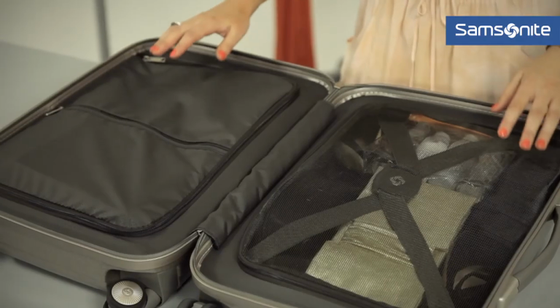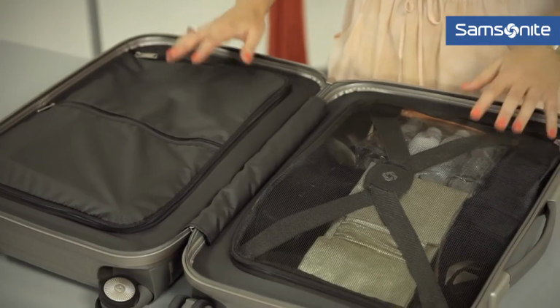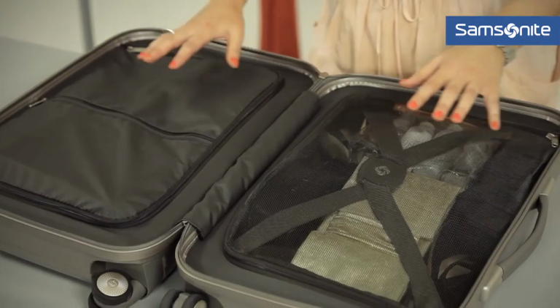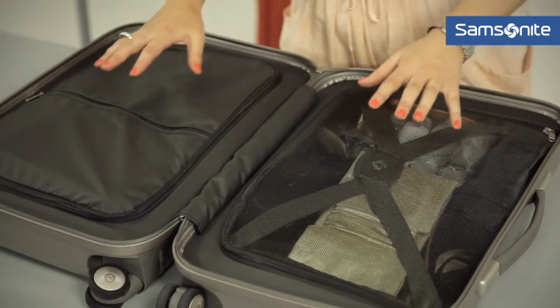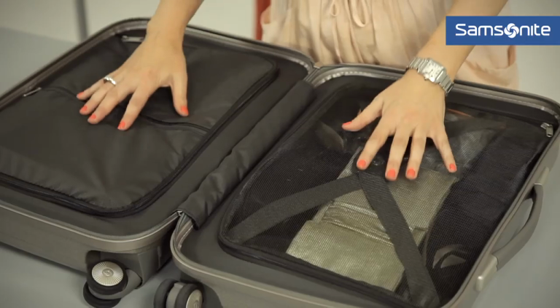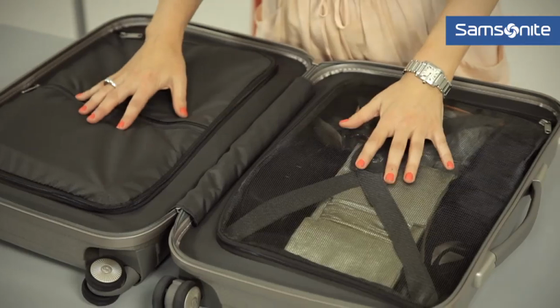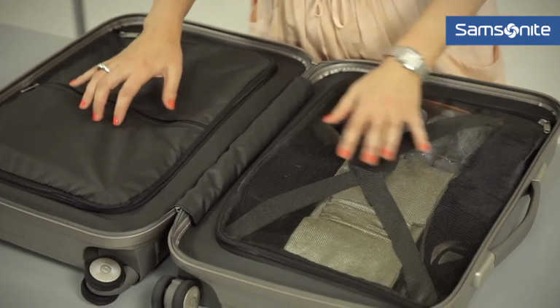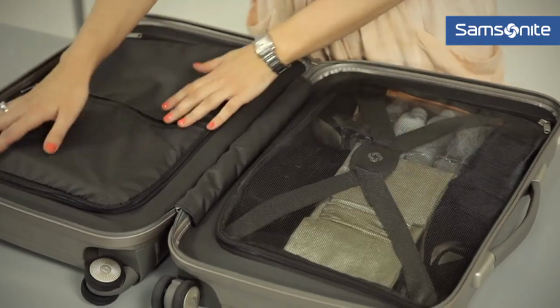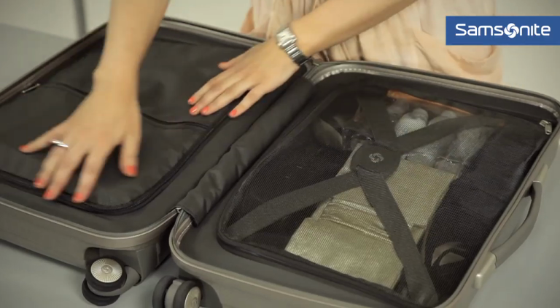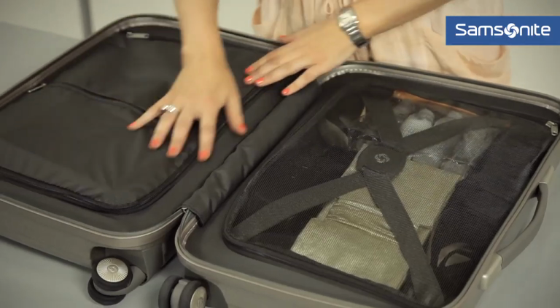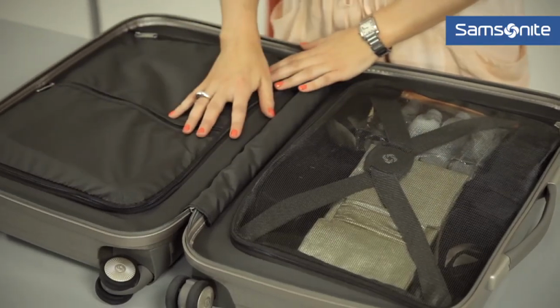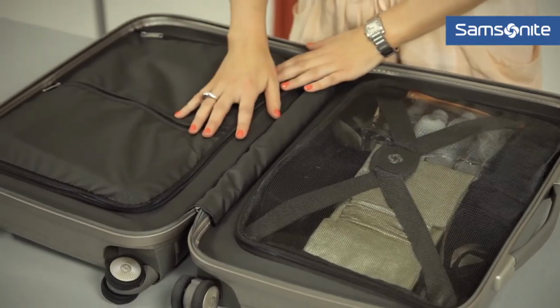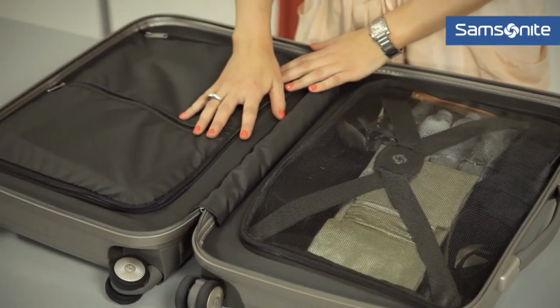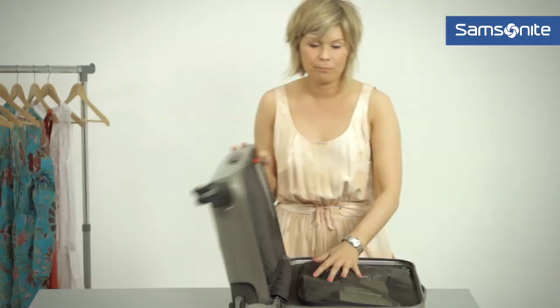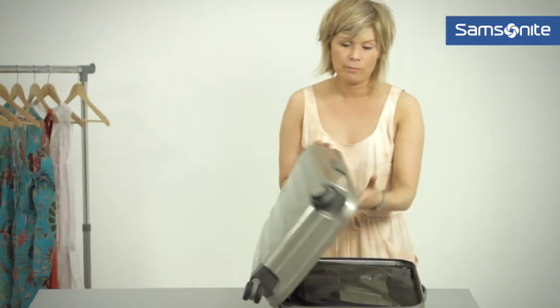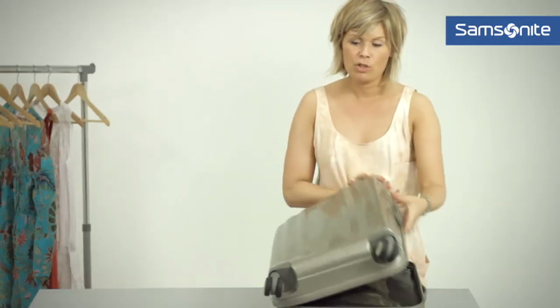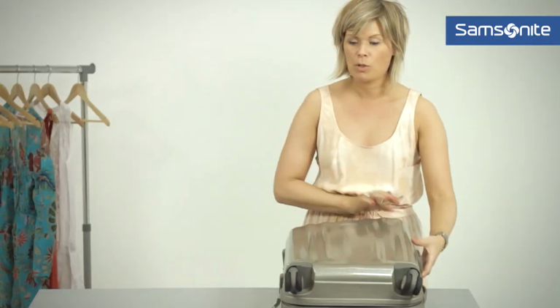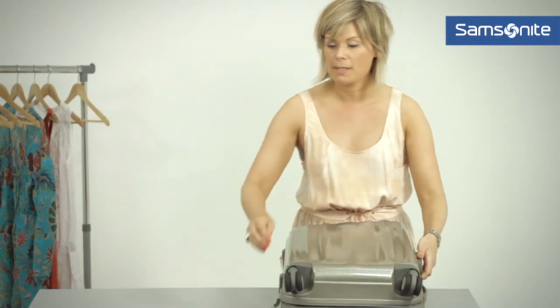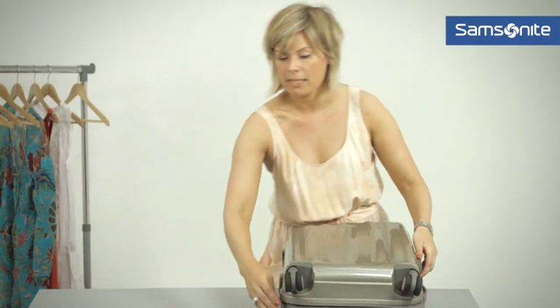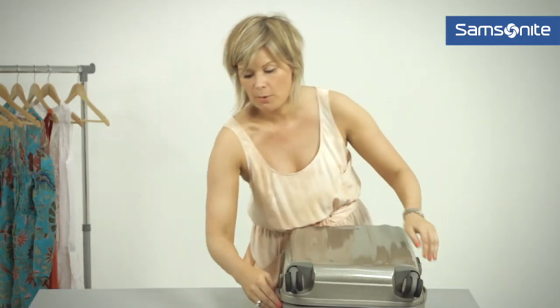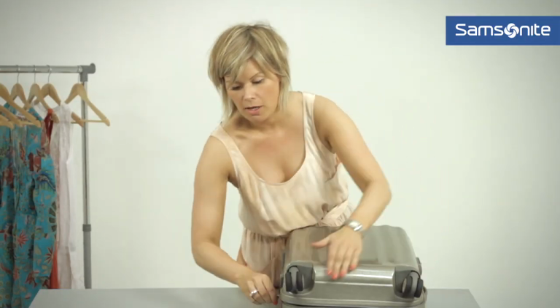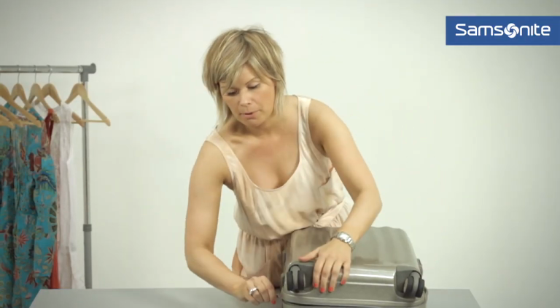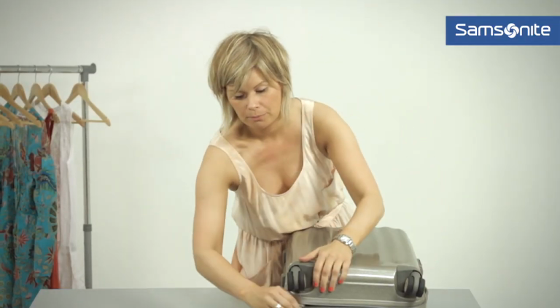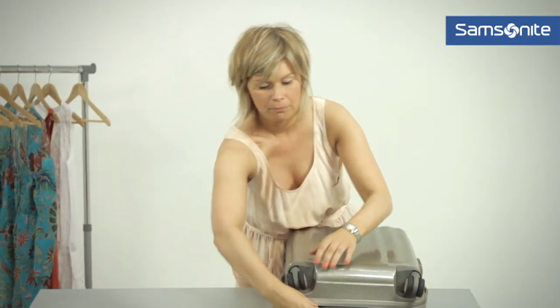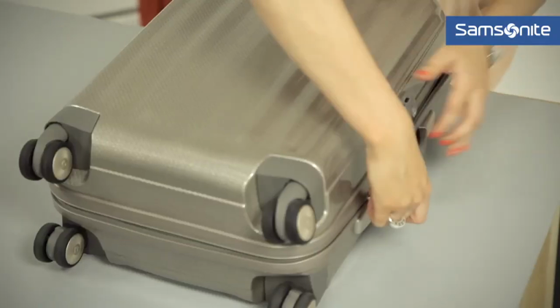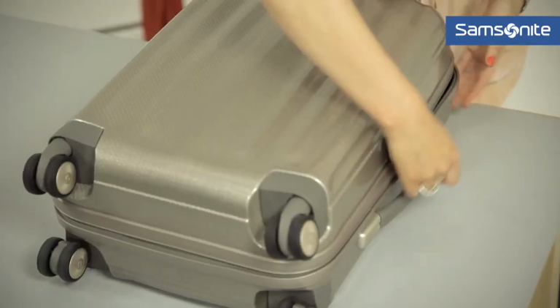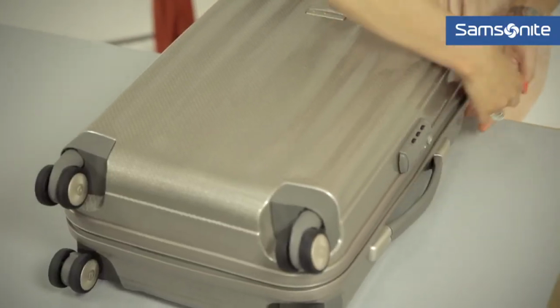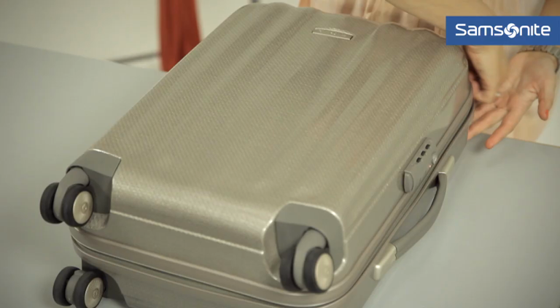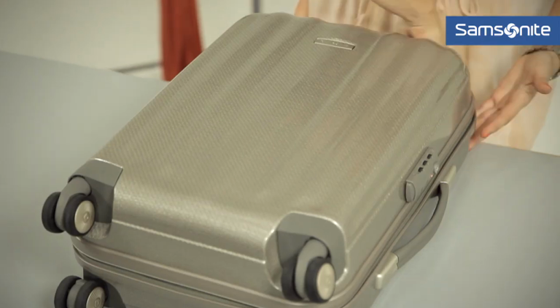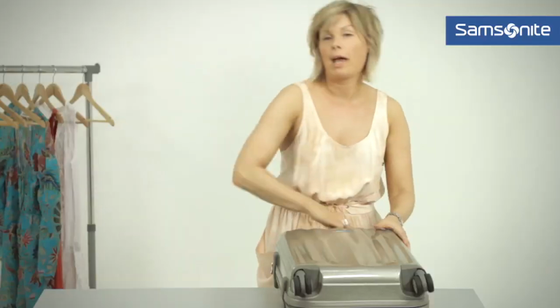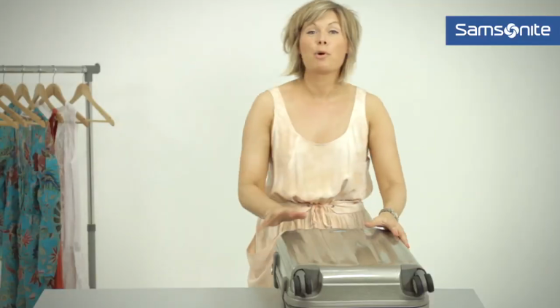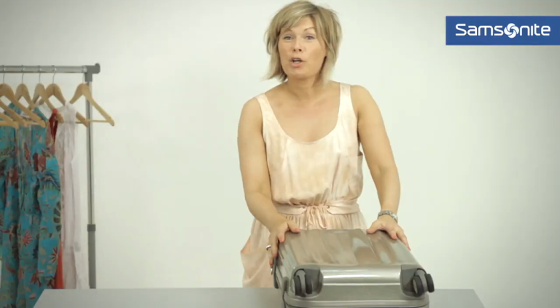Now that we've closed up the compartments it all looks very nice and neat. You can simply close it up and bon voyage.